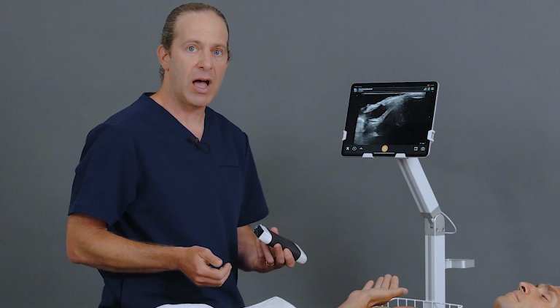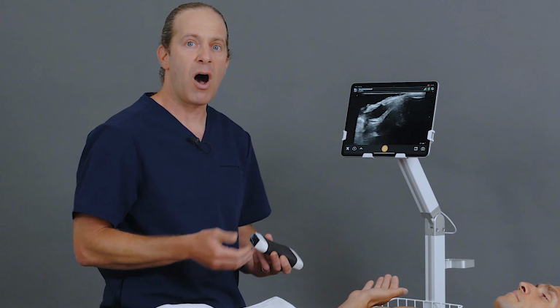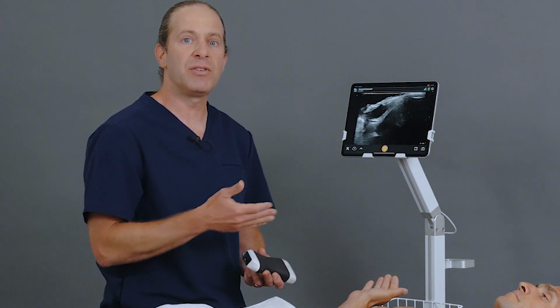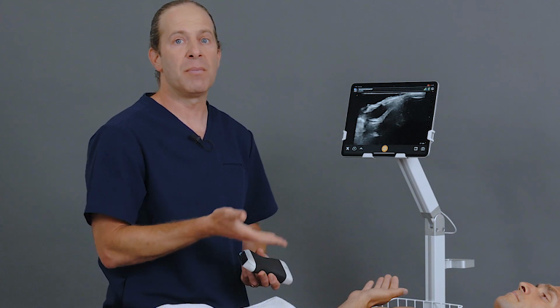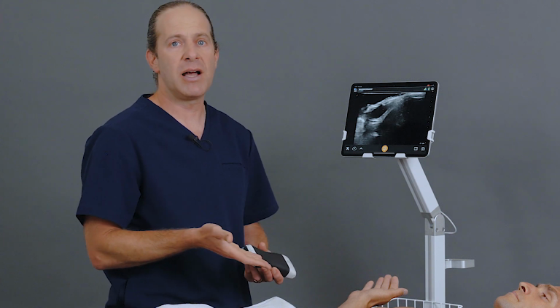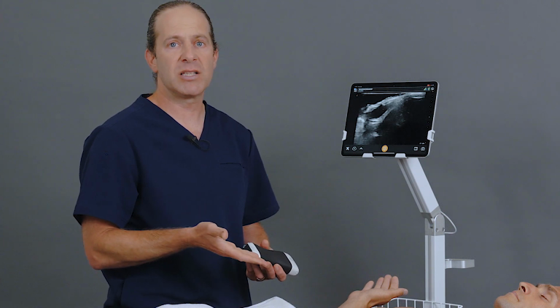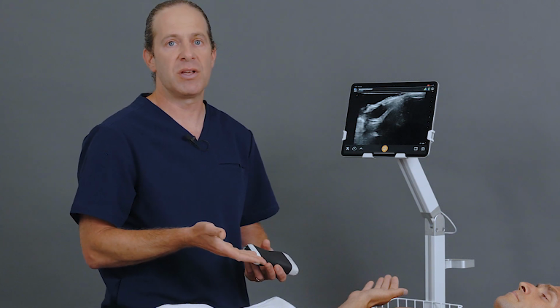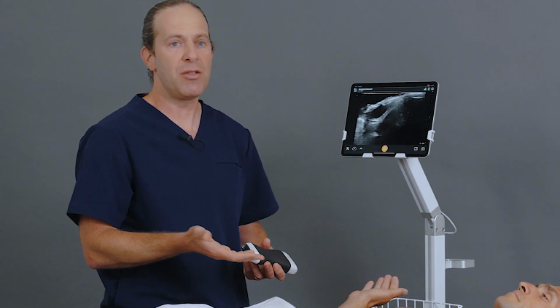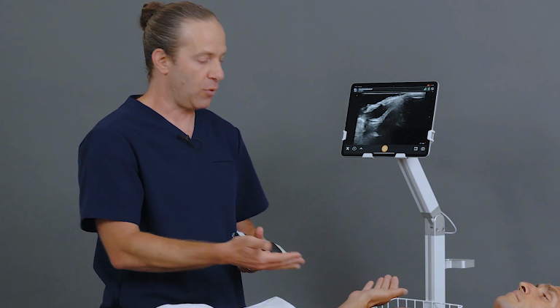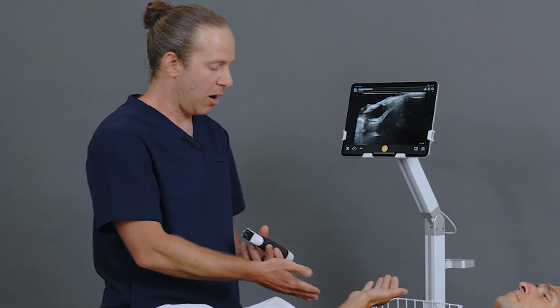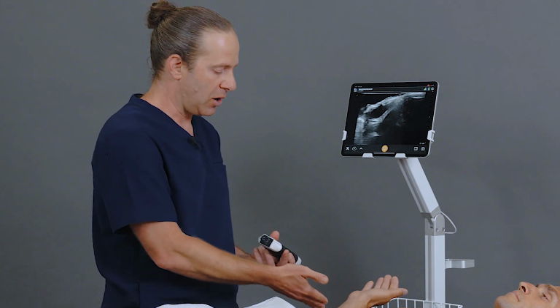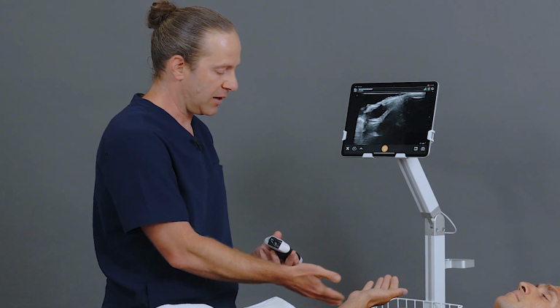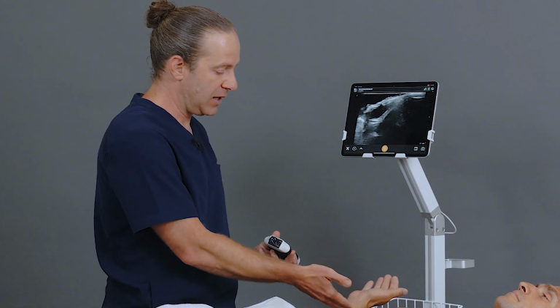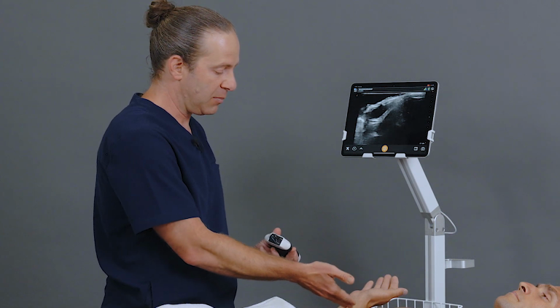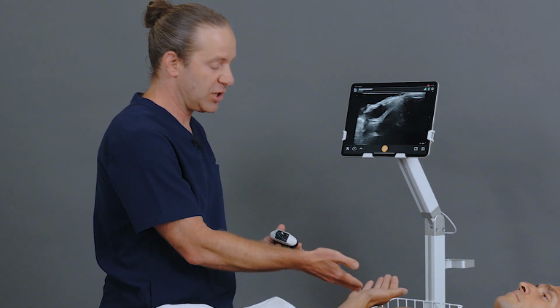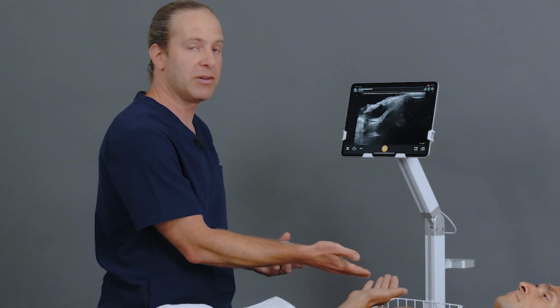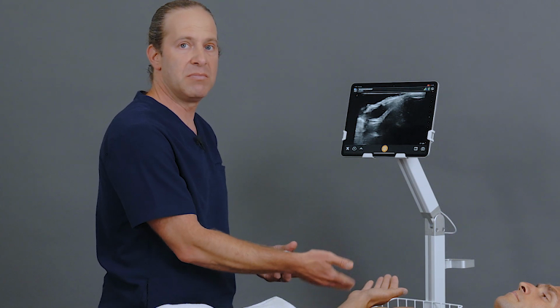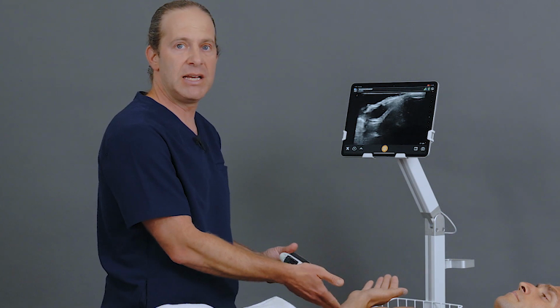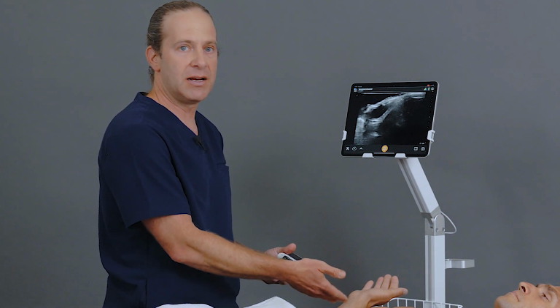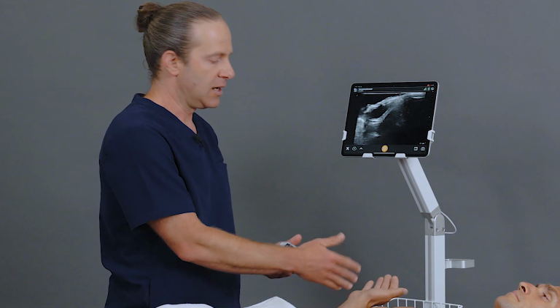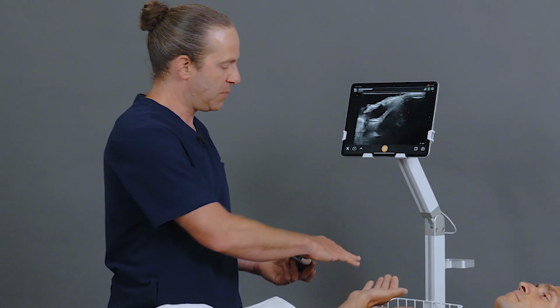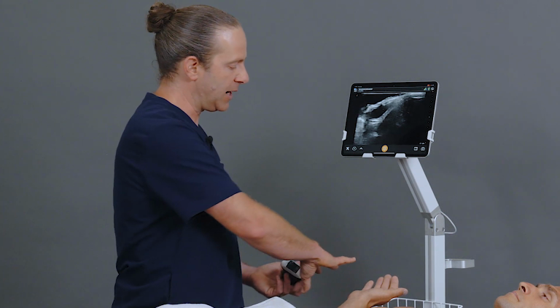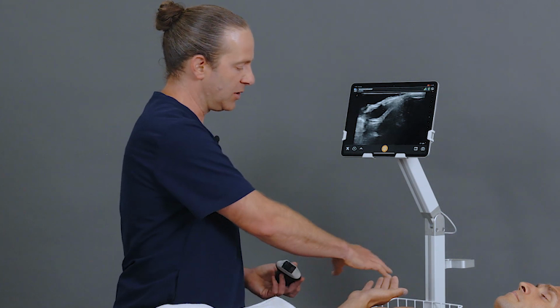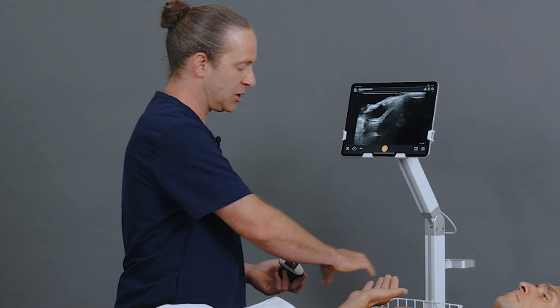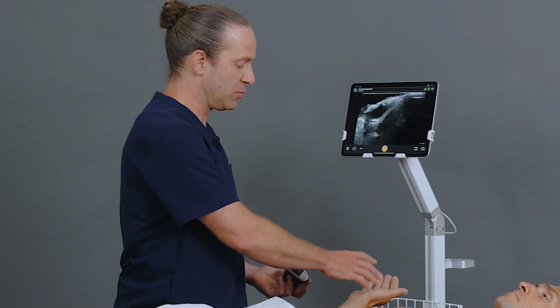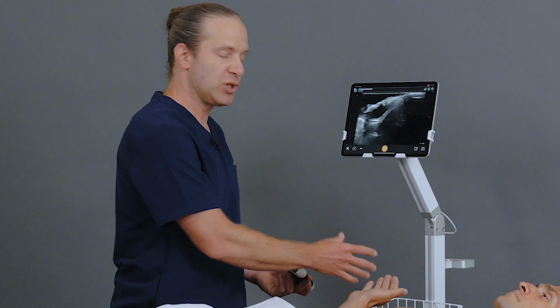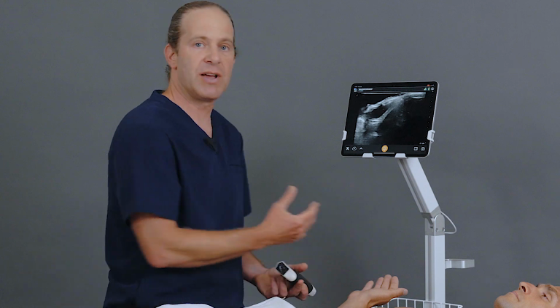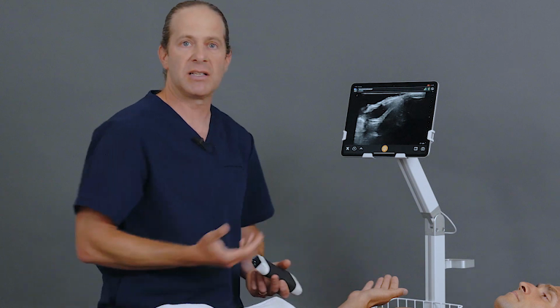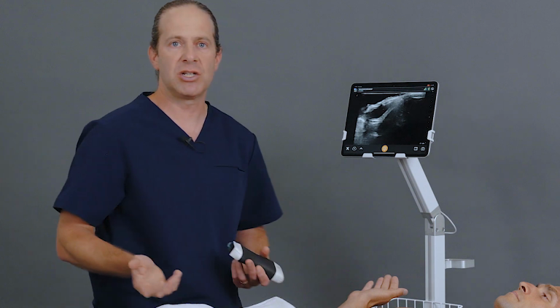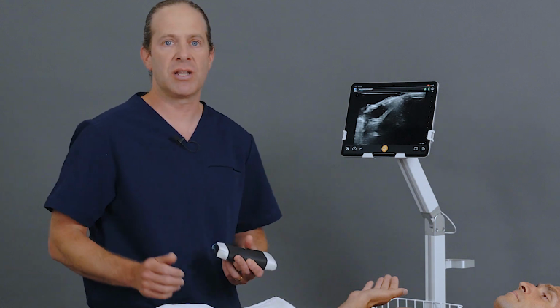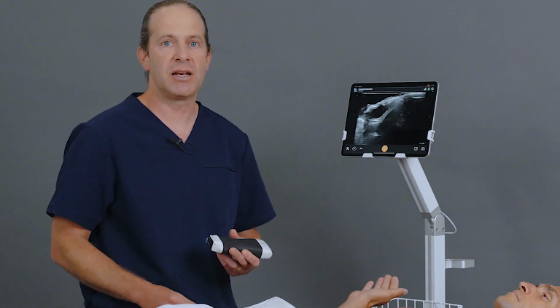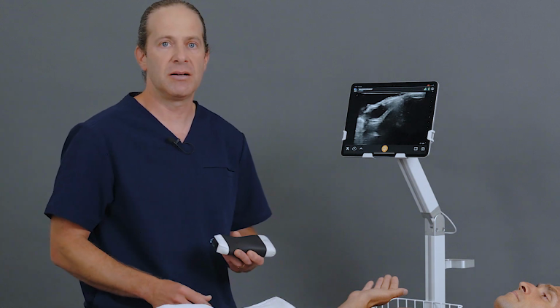I will often combine this with another forearm block if needed, particularly the median nerve block, depending on the distribution of anesthesia that I need.